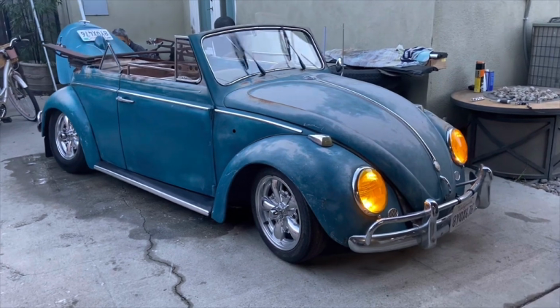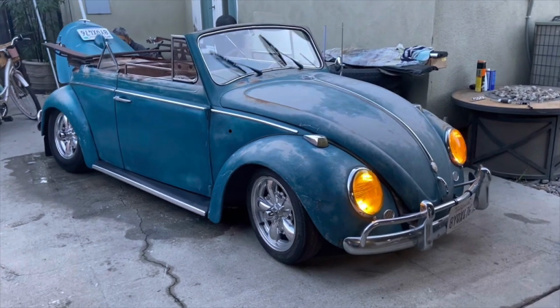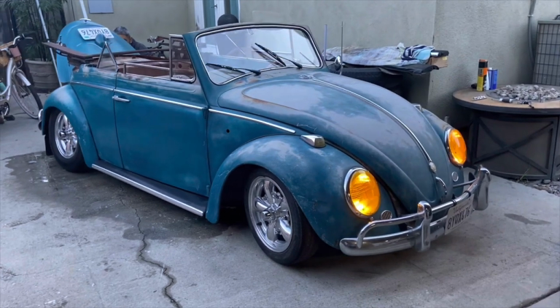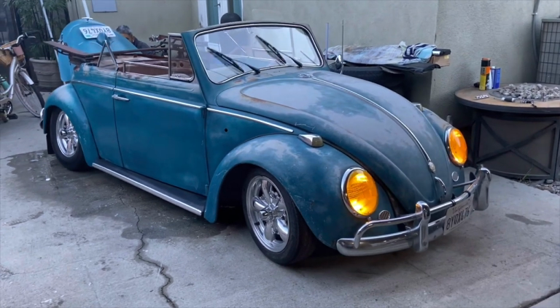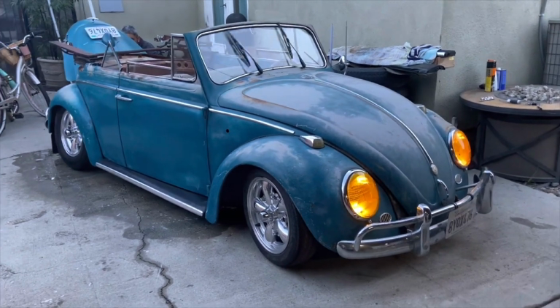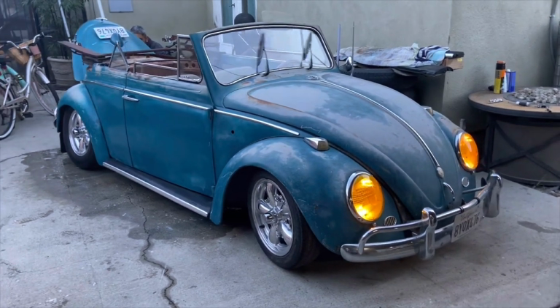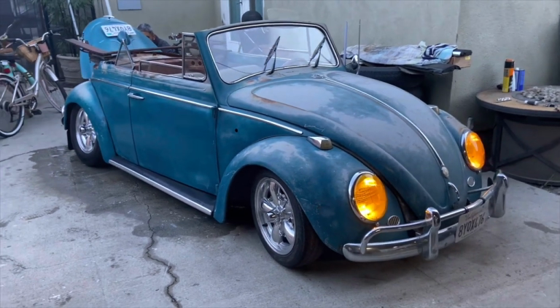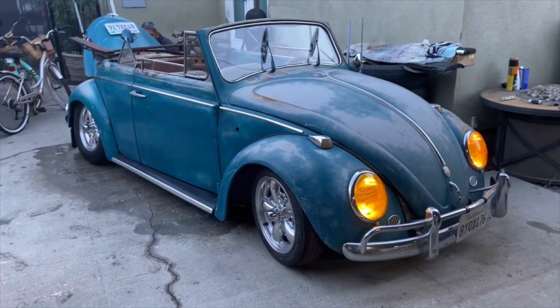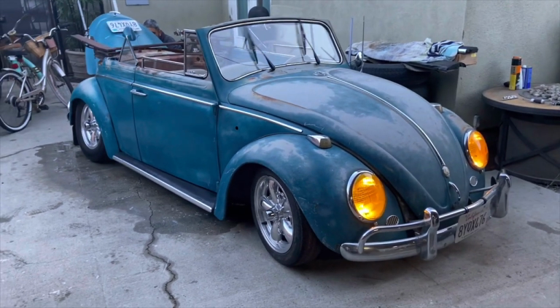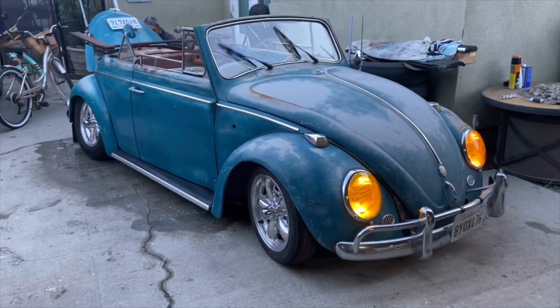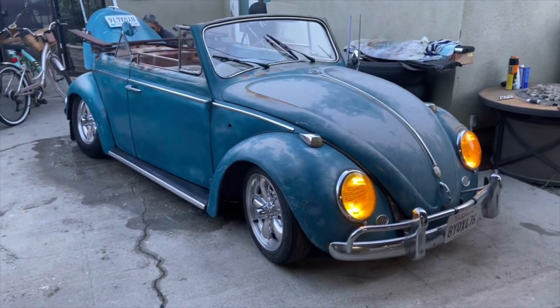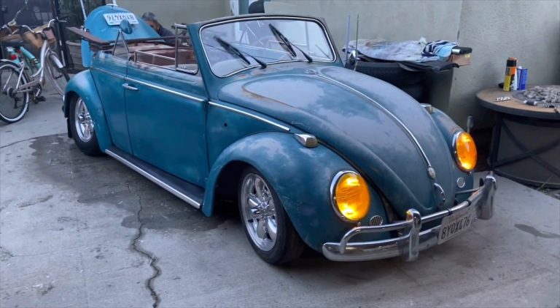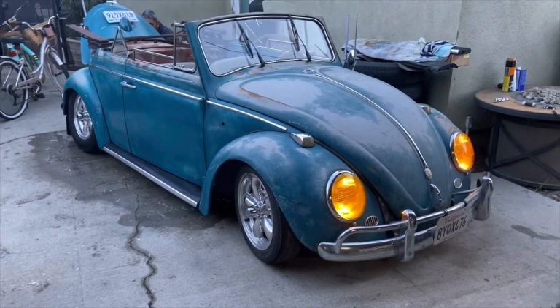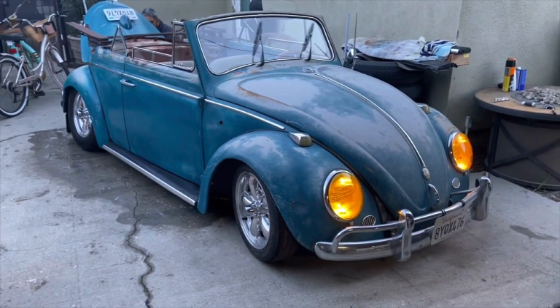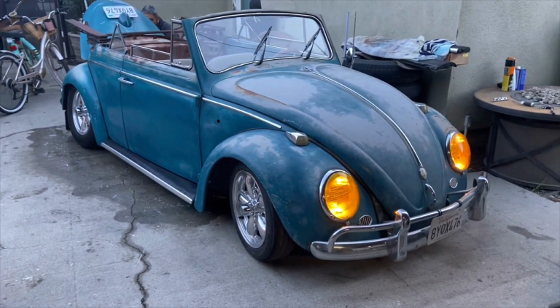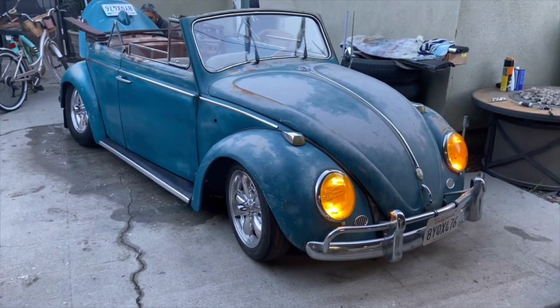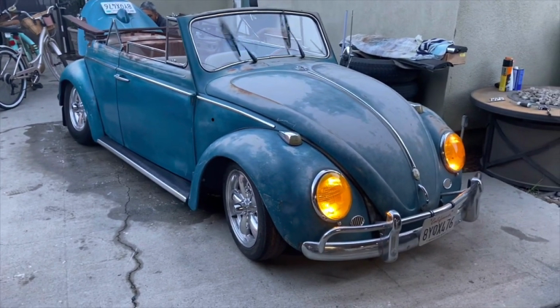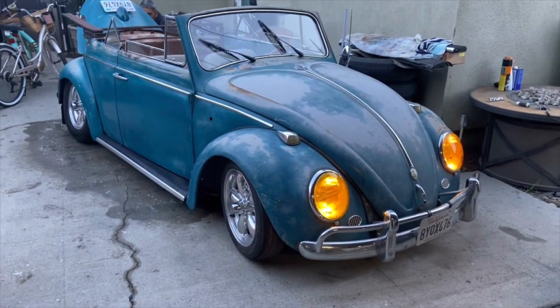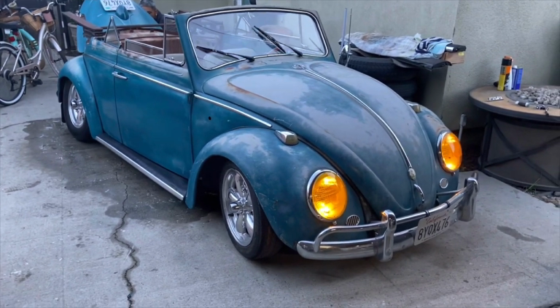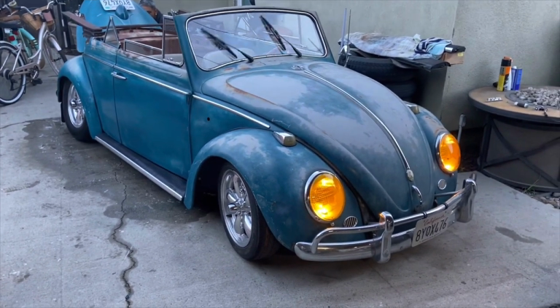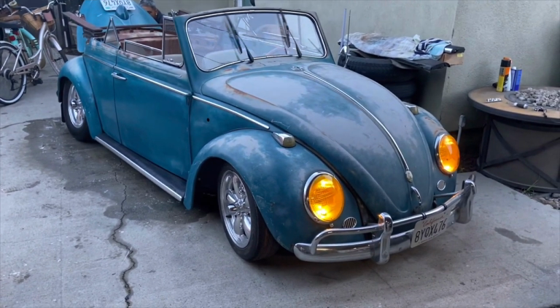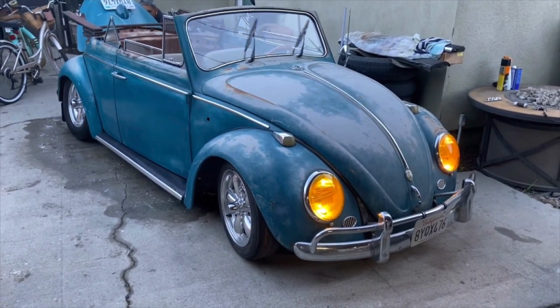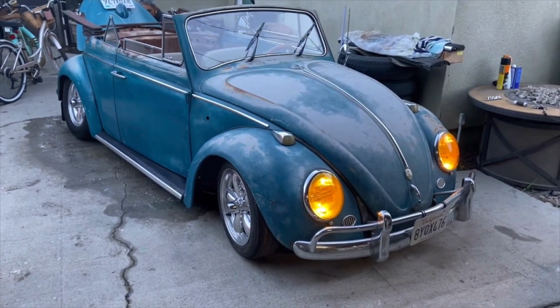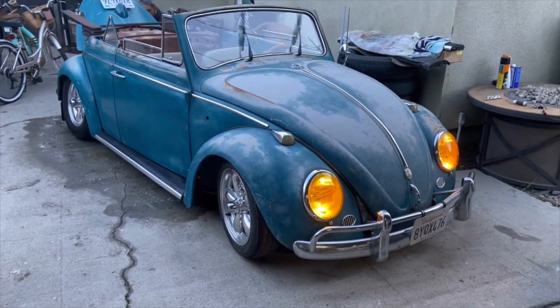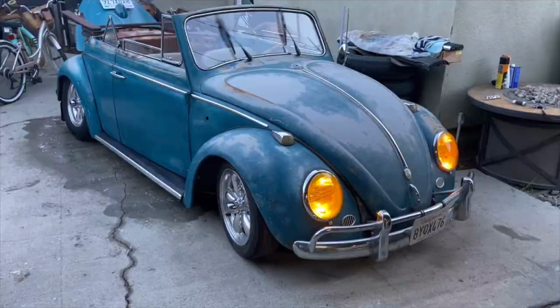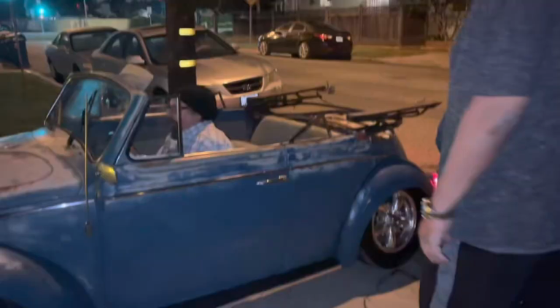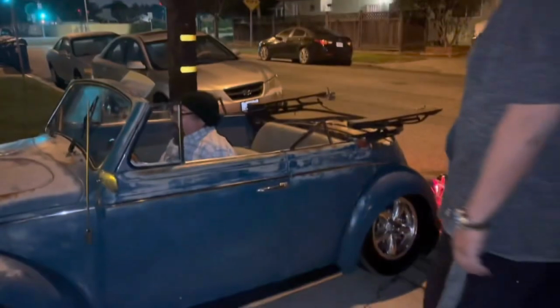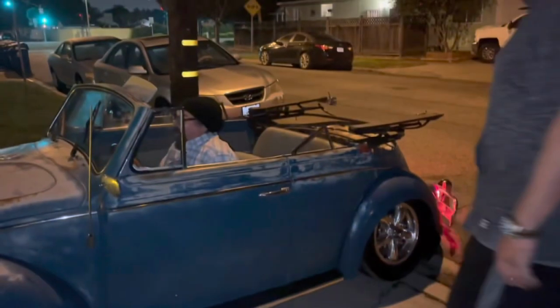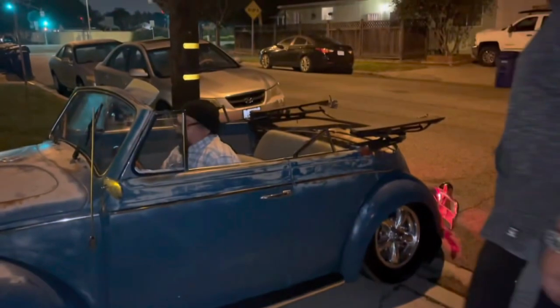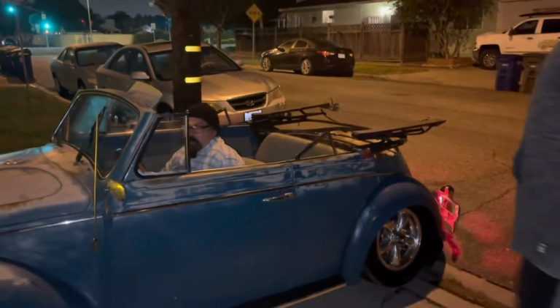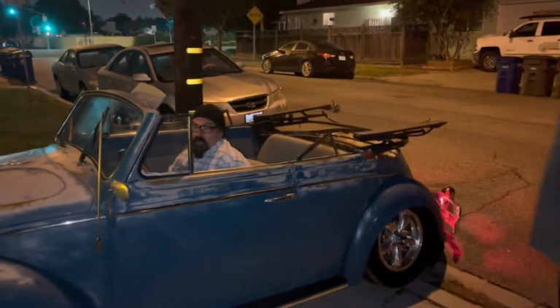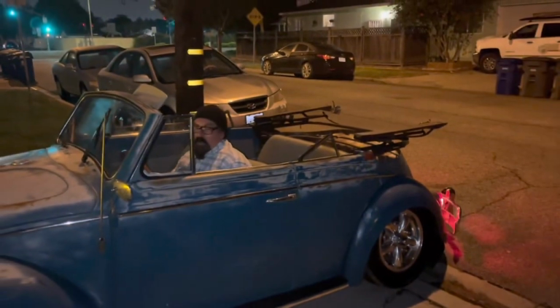Now we're just putting the finishing touches on it so the new customer can come by and take their baby home.